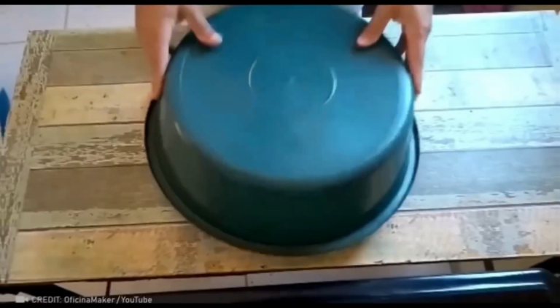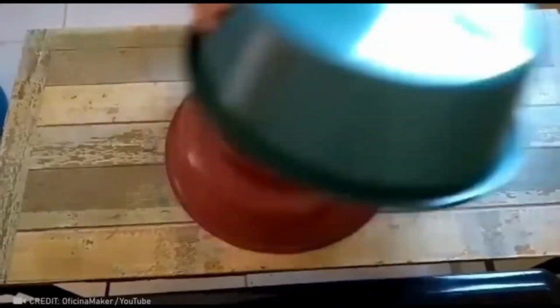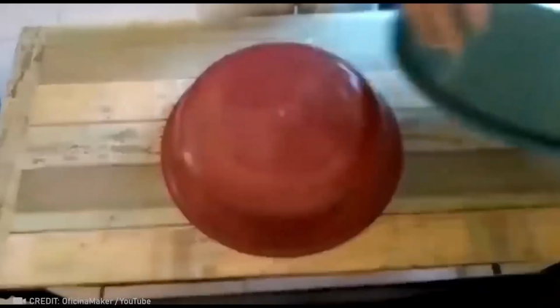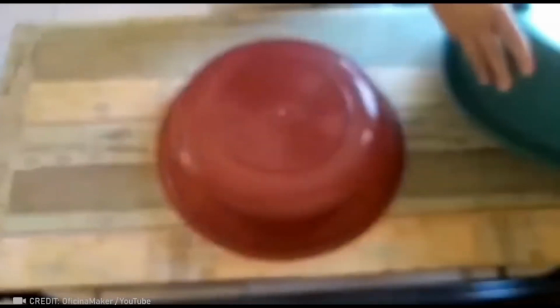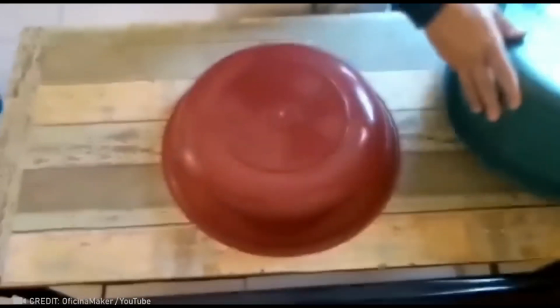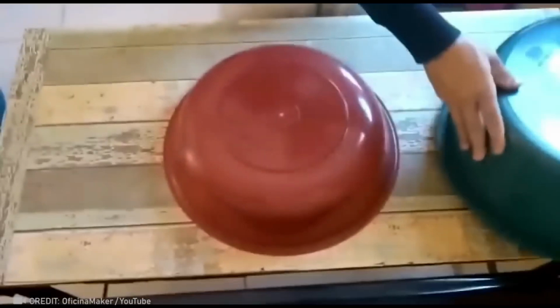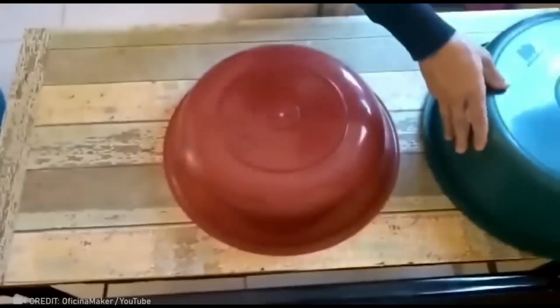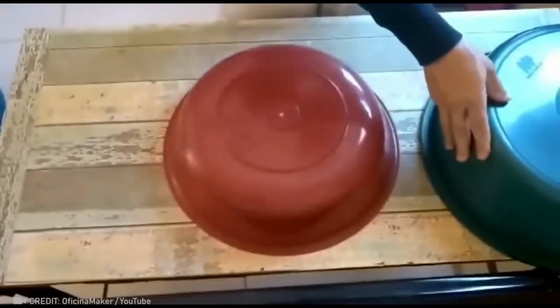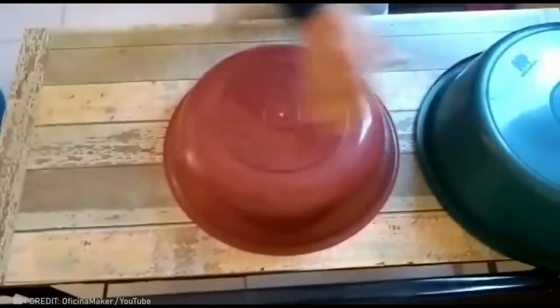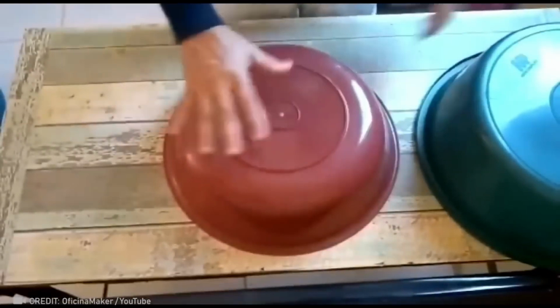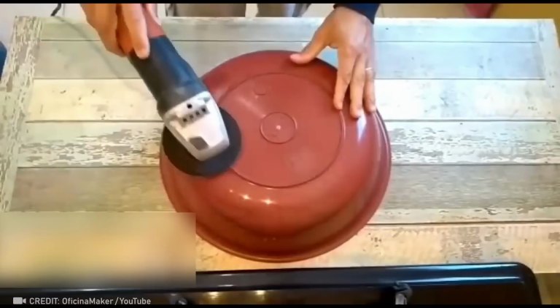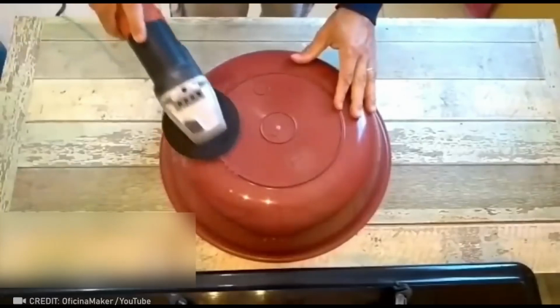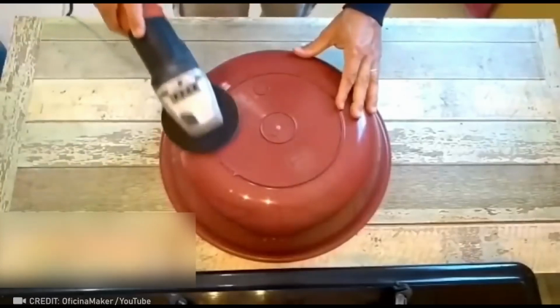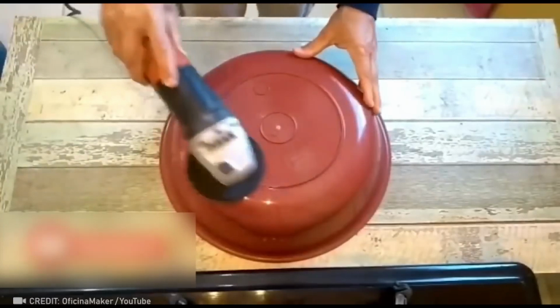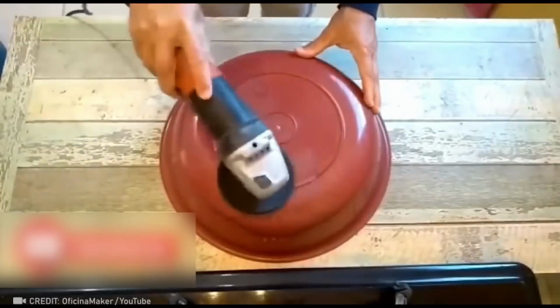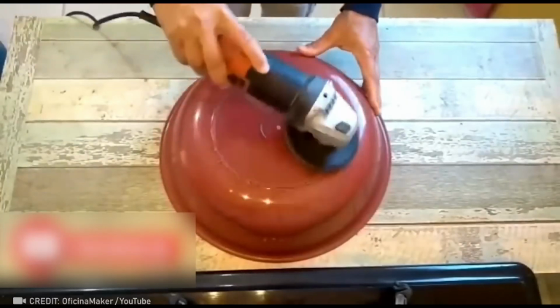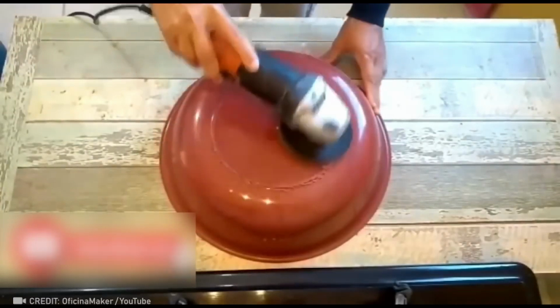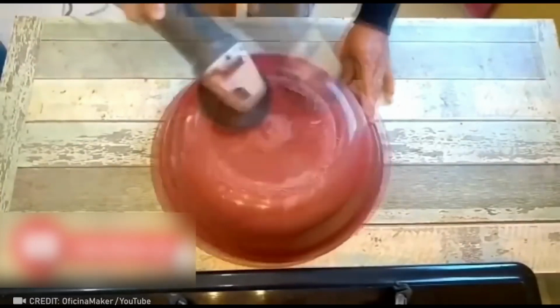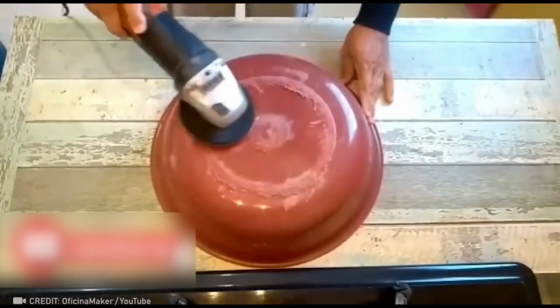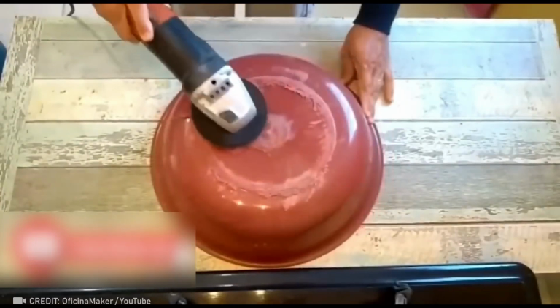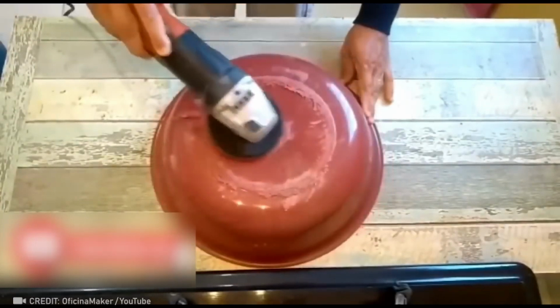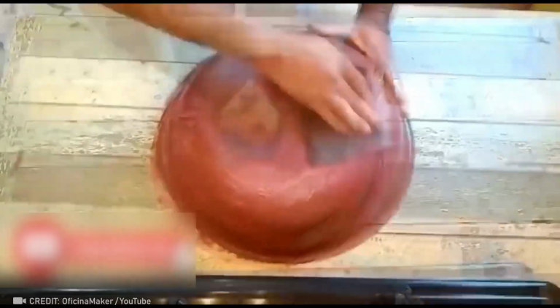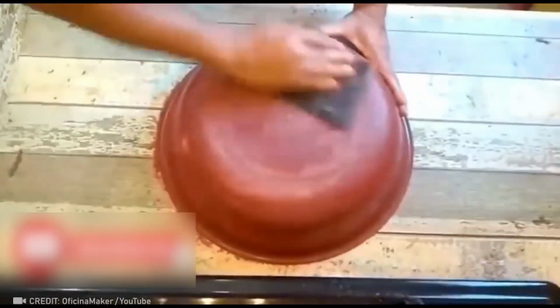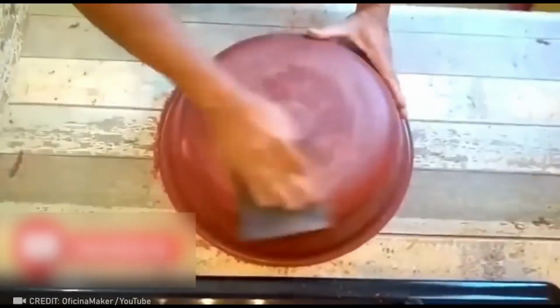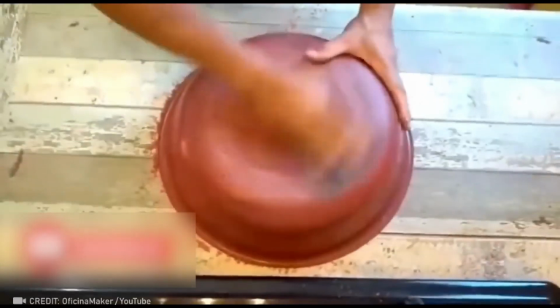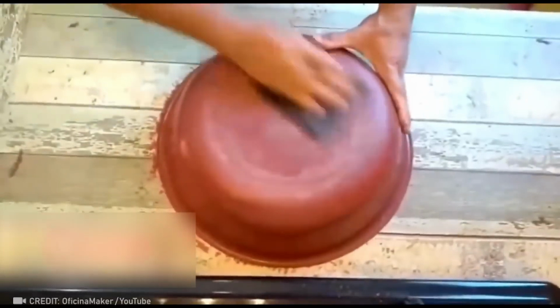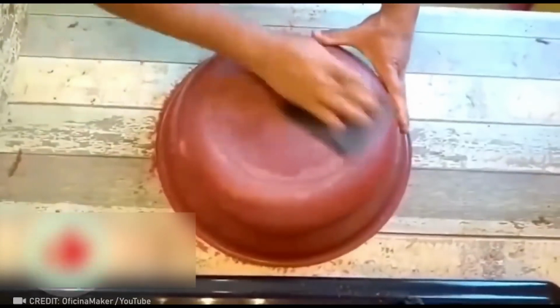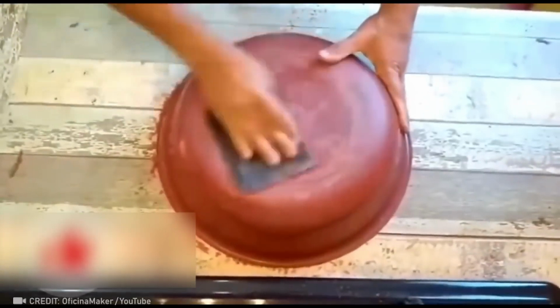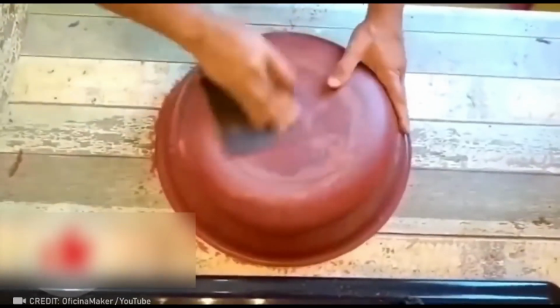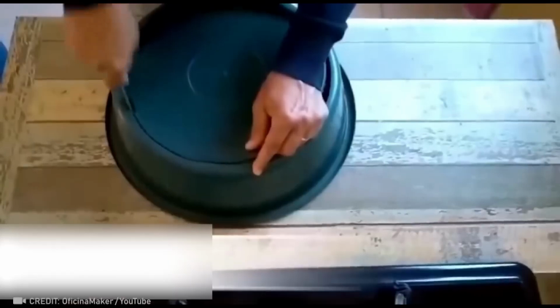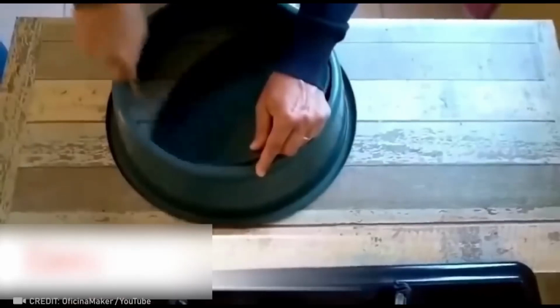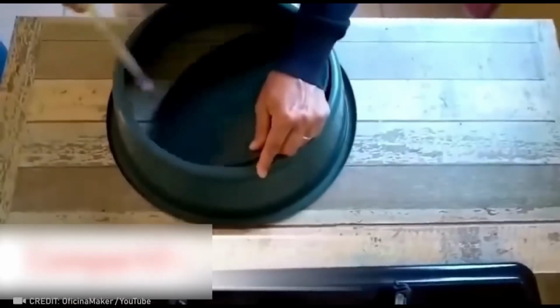We bet you never would have thought that such a stylish sink could be made at home from bowls.